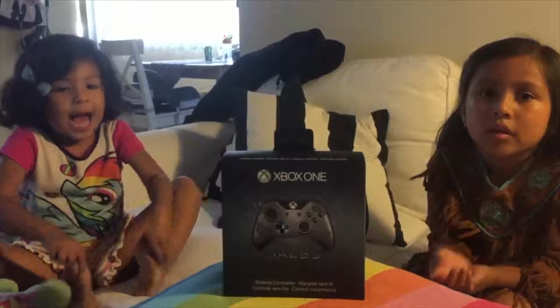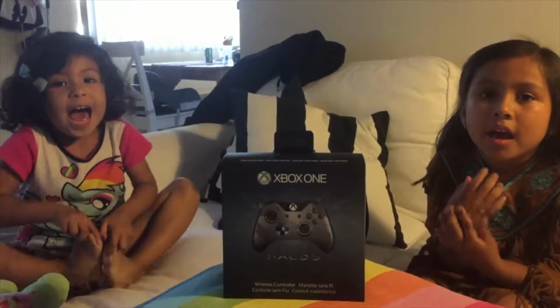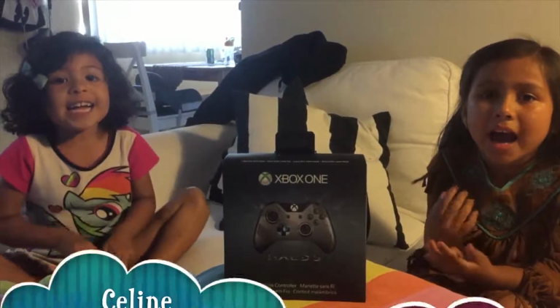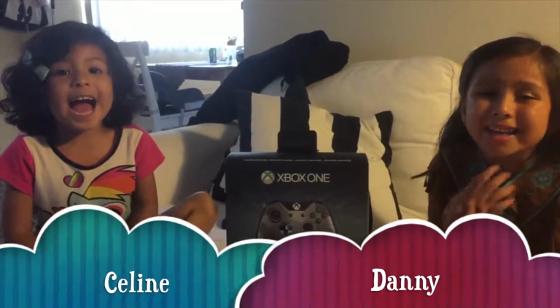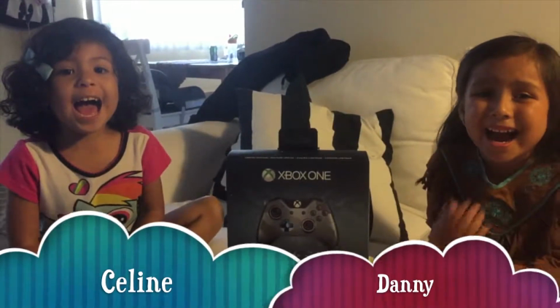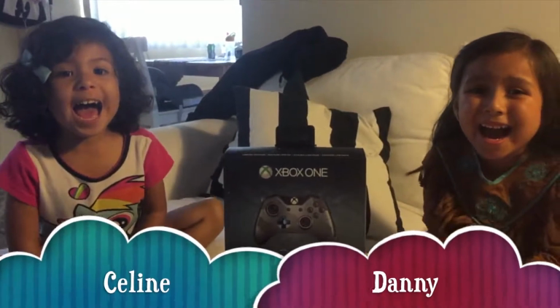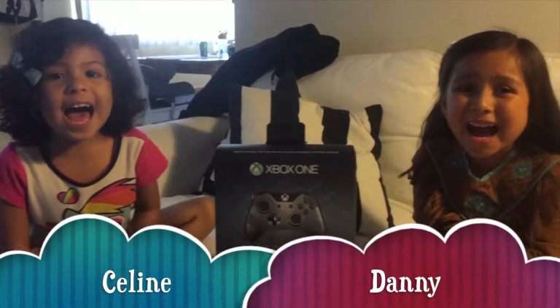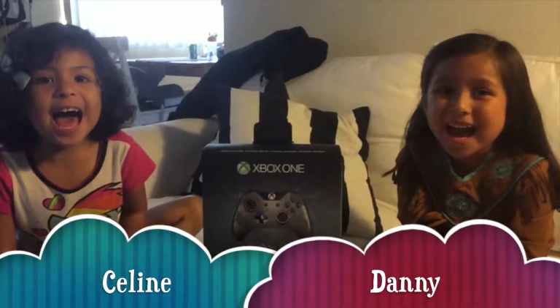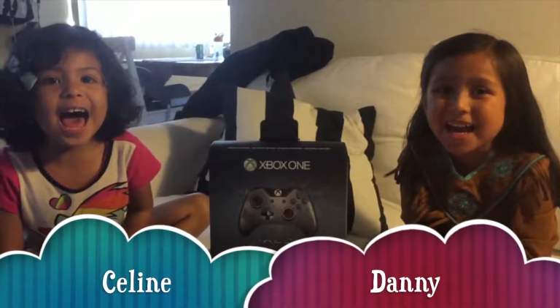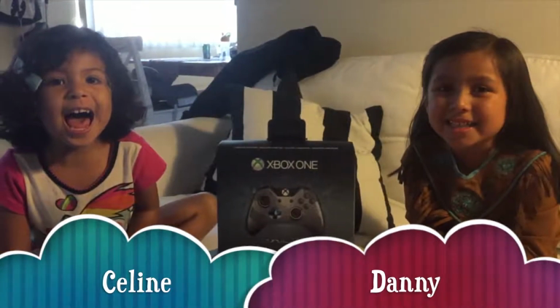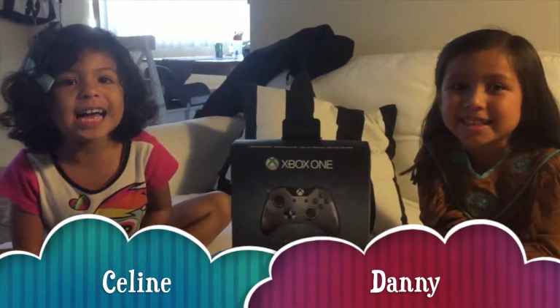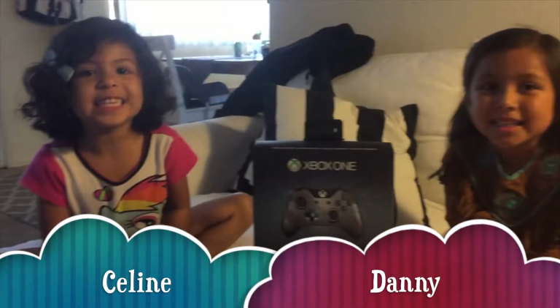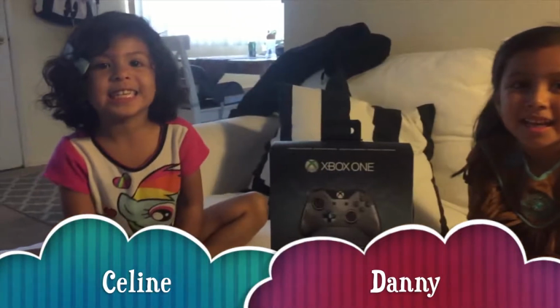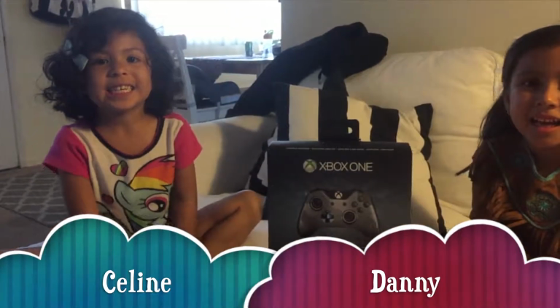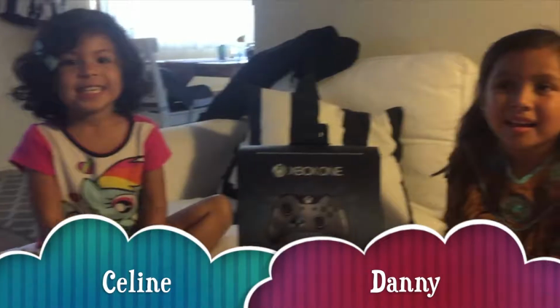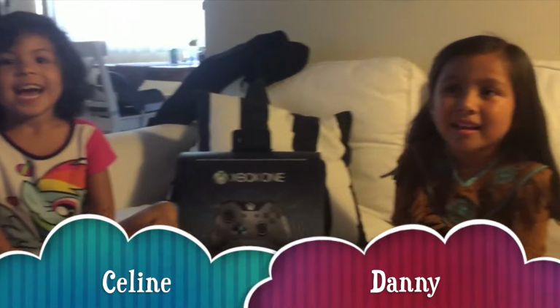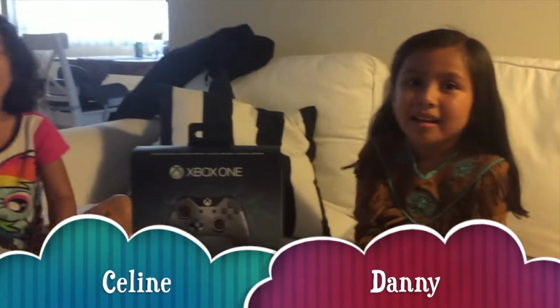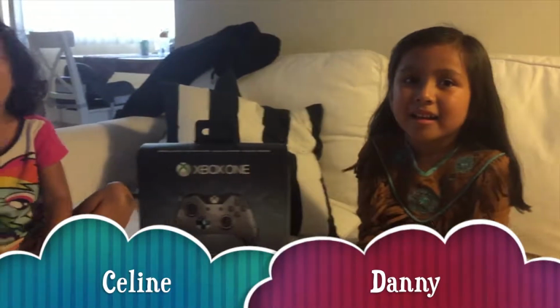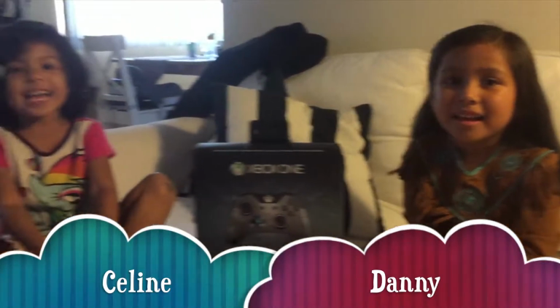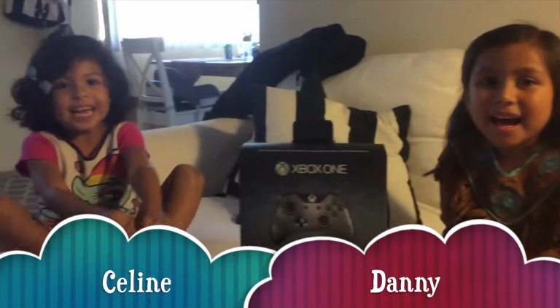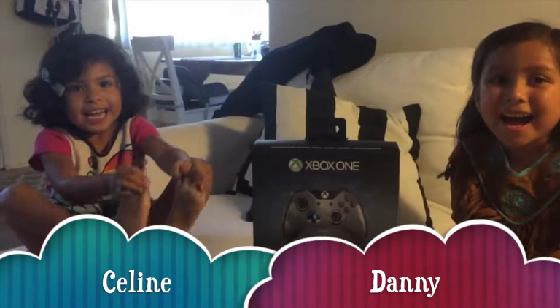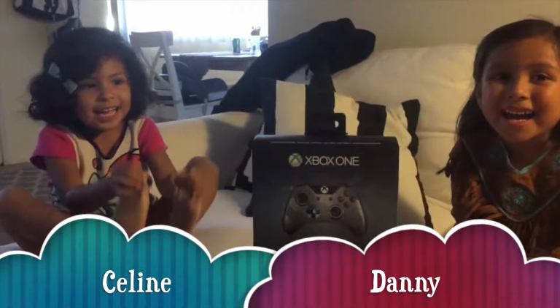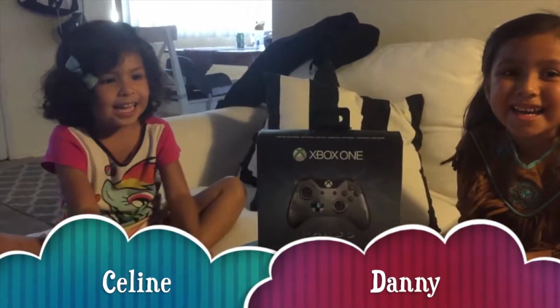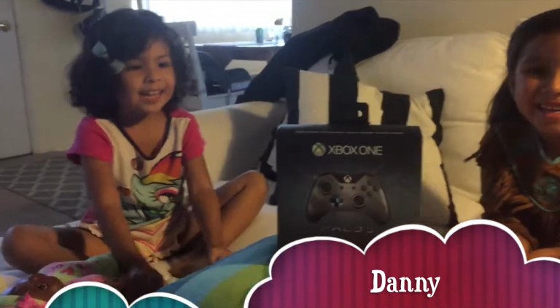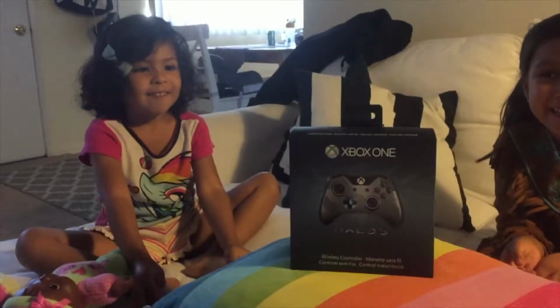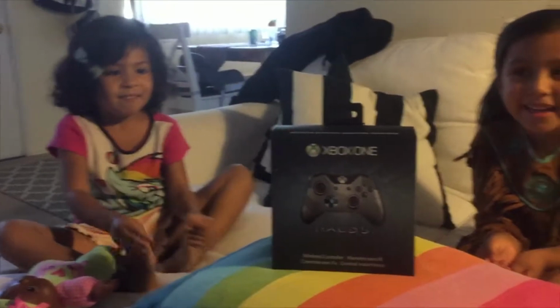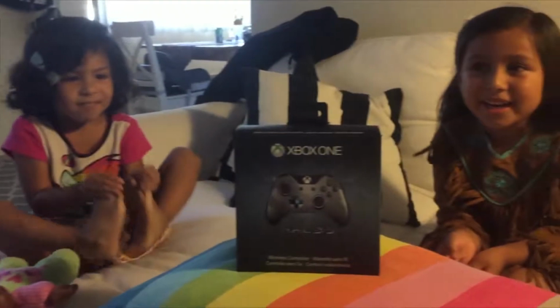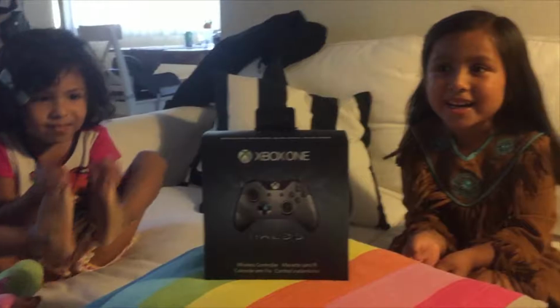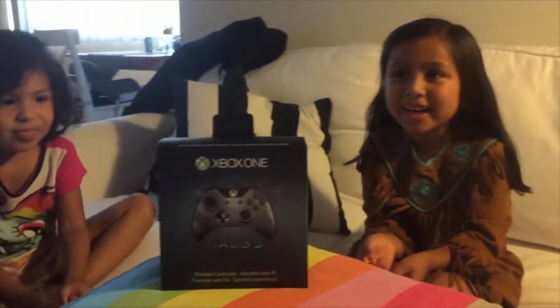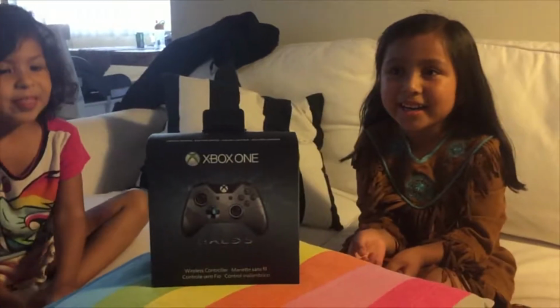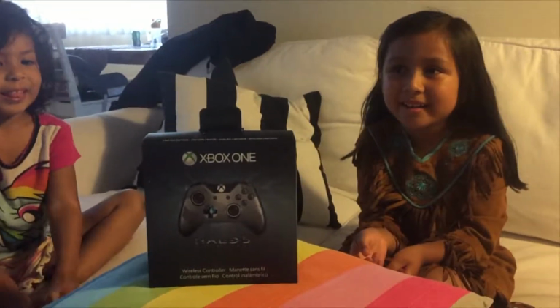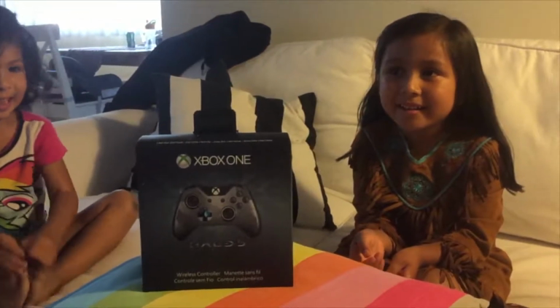Hi guys! Hi Celine! Hi Danny! How are you? Good. How are you guys? Doing great?